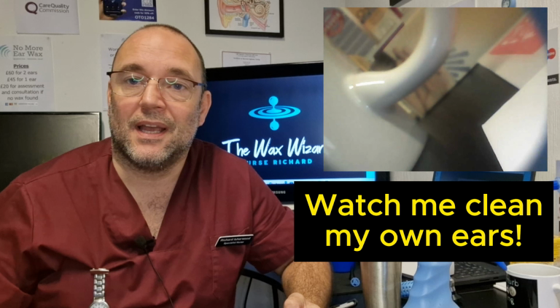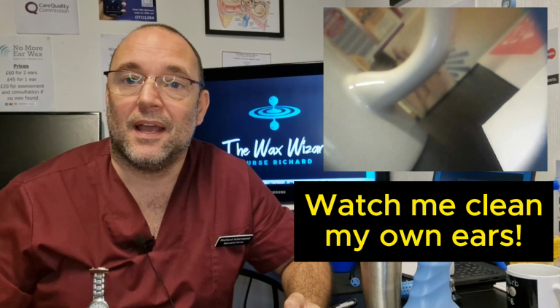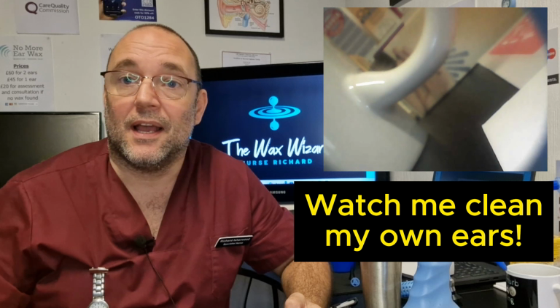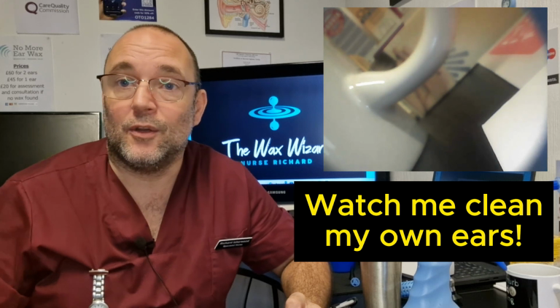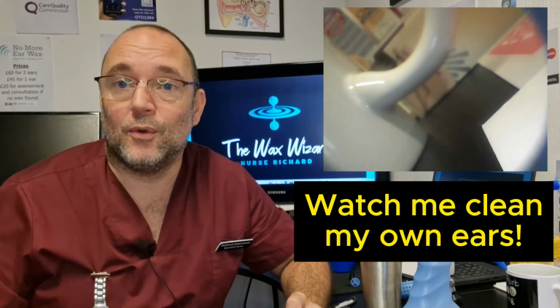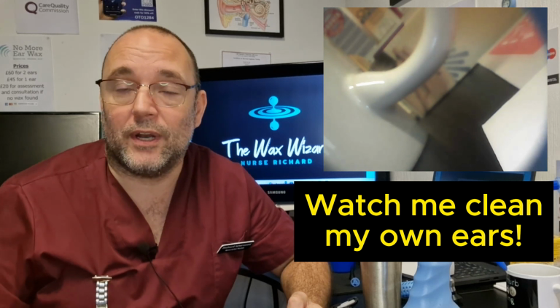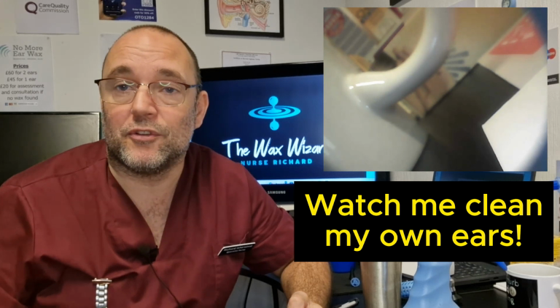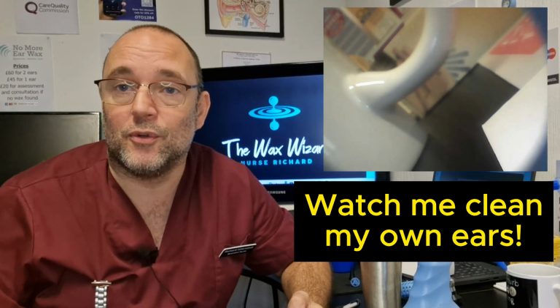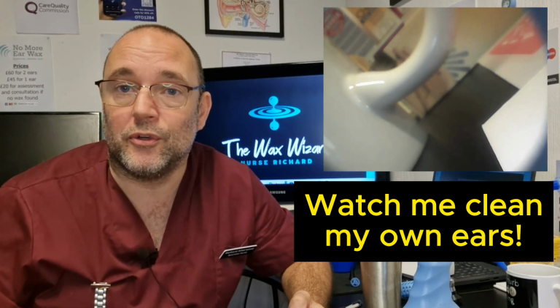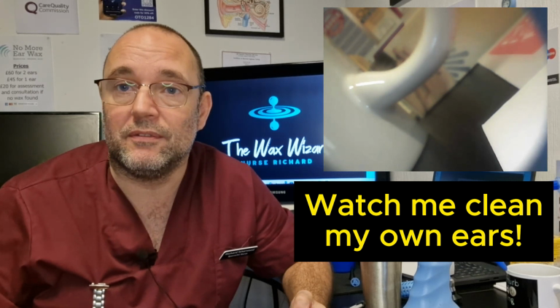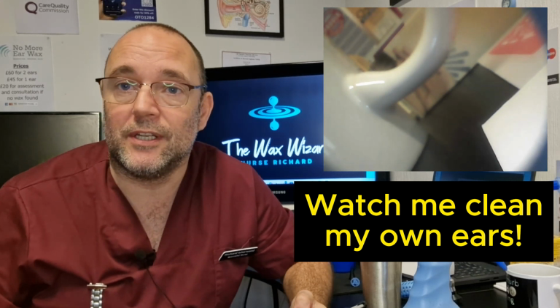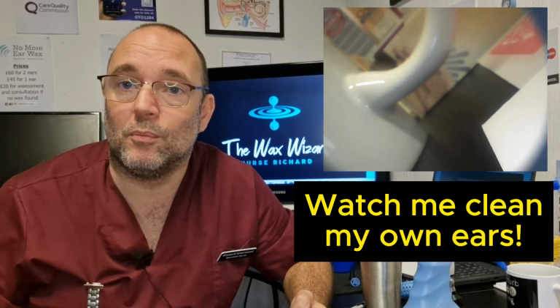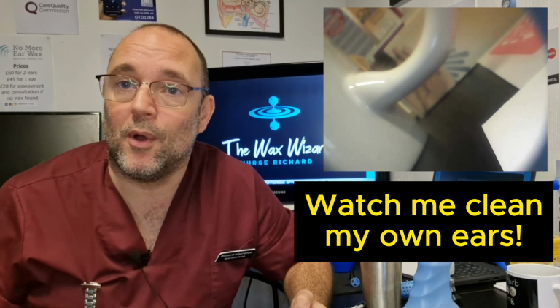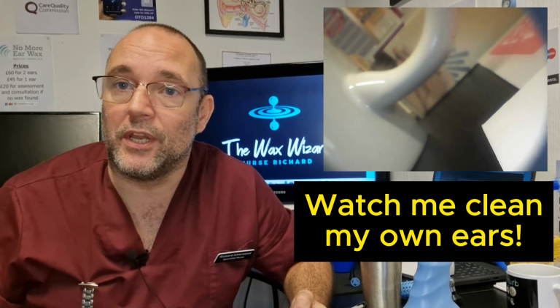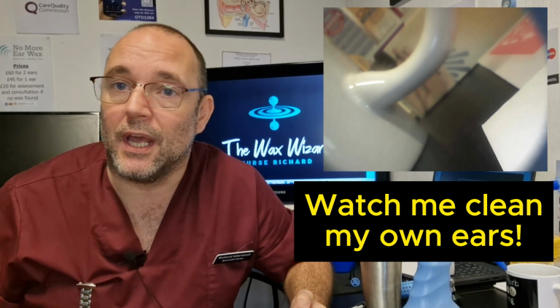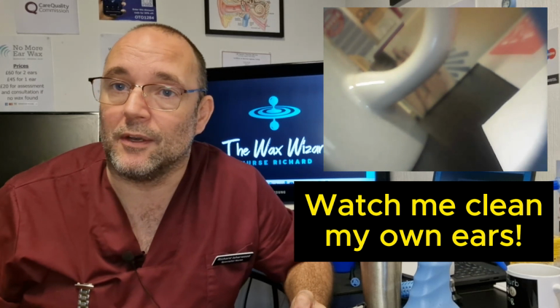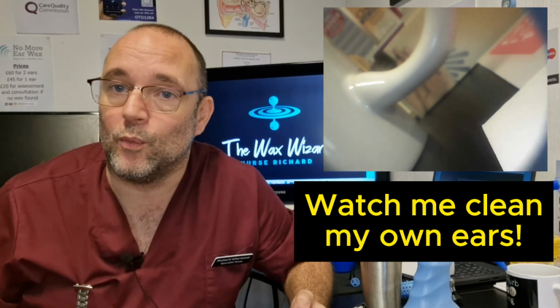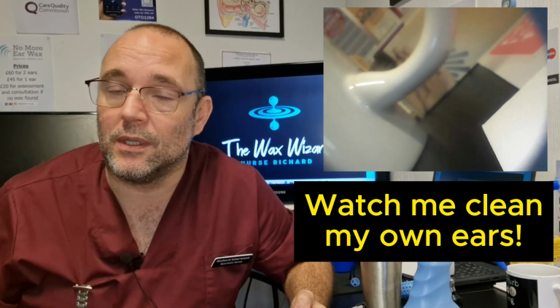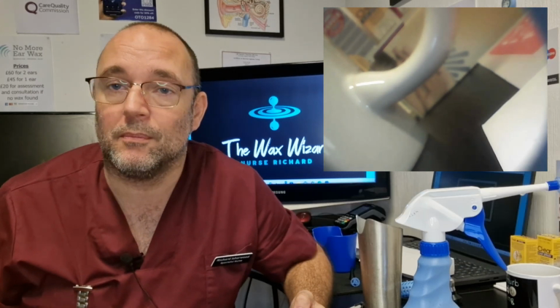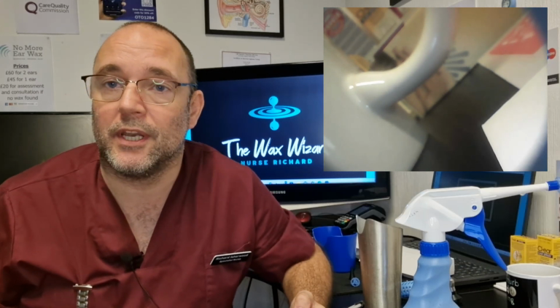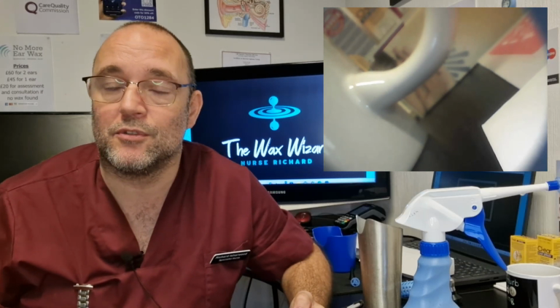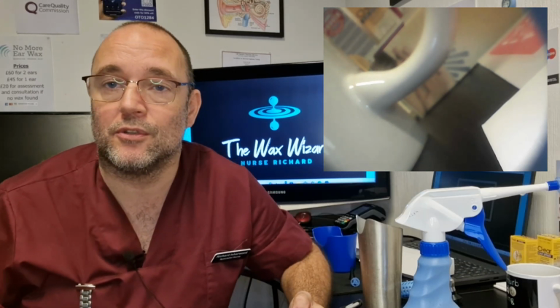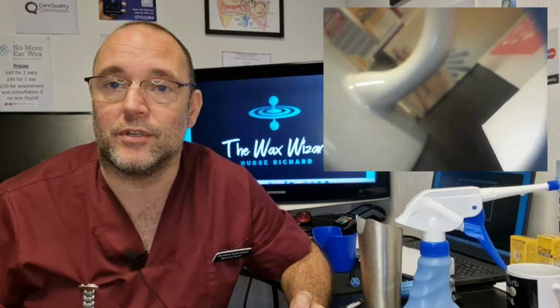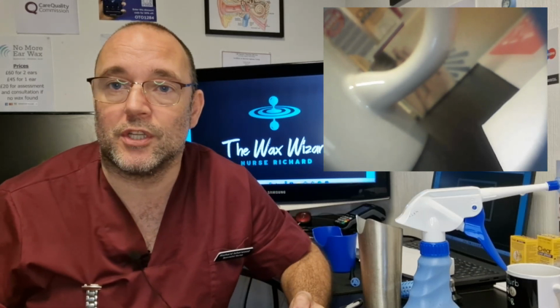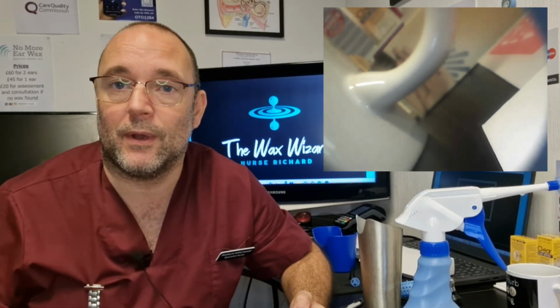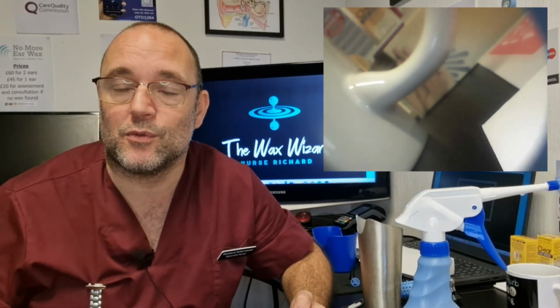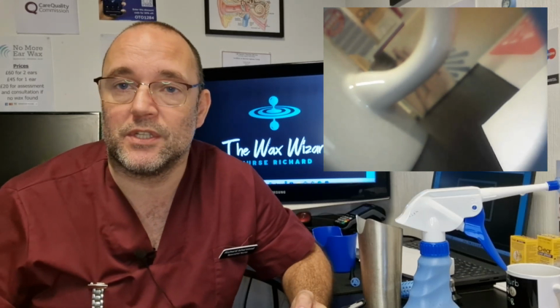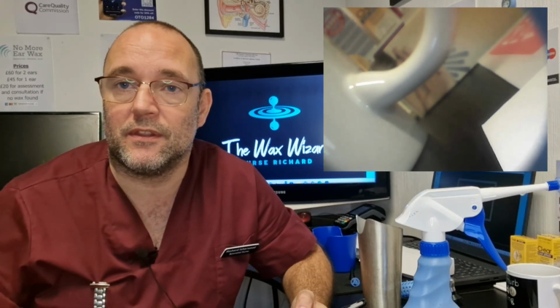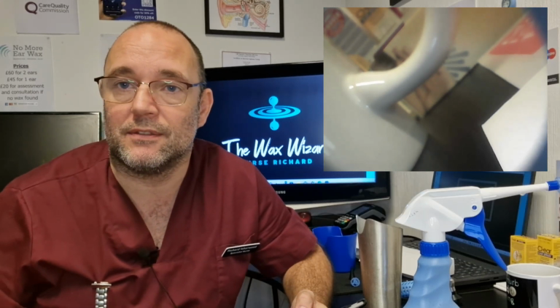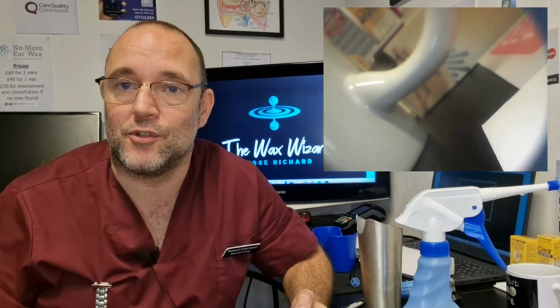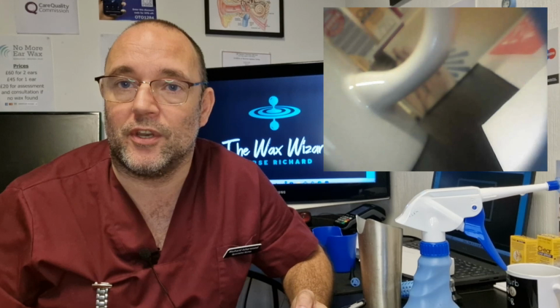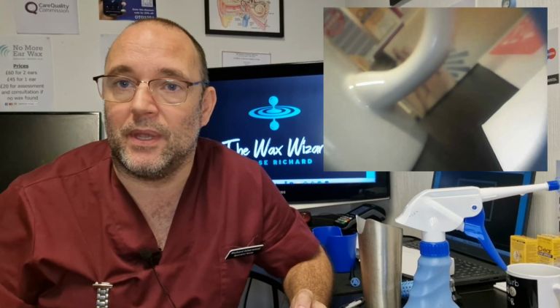Hello, good afternoon, good evening, good morning and welcome. My name's Nurse Richard the Waxer Wizard. Thanks for joining me.